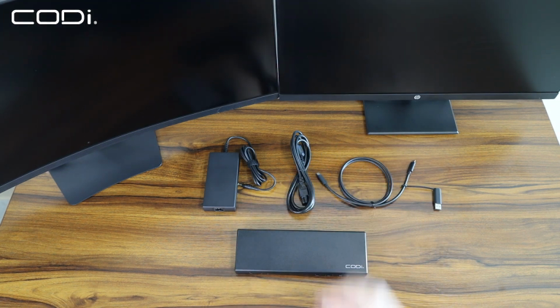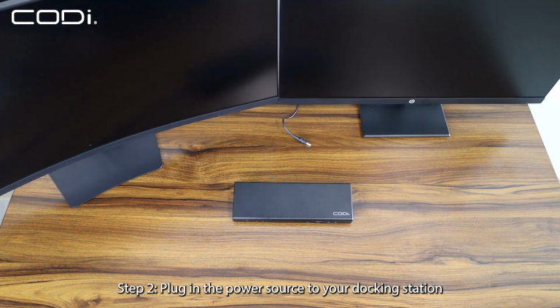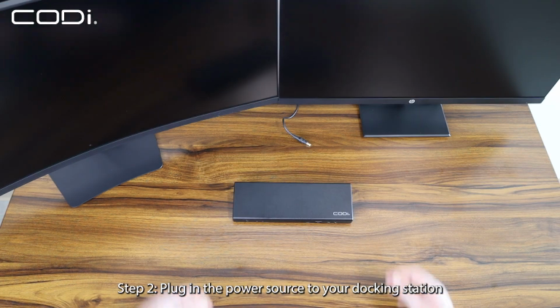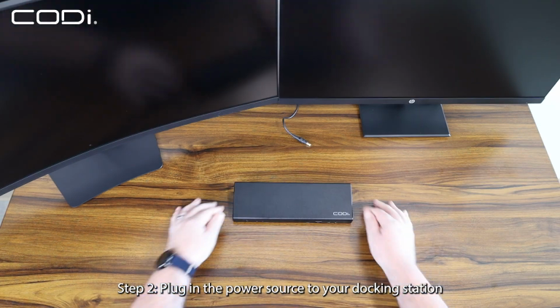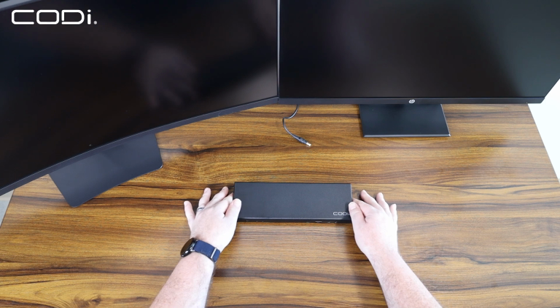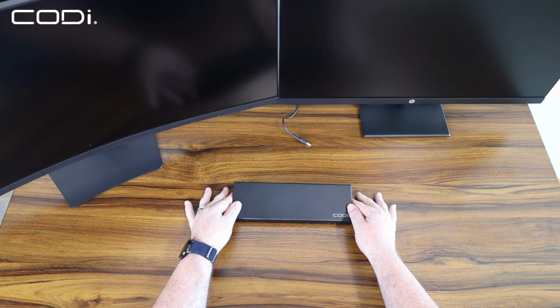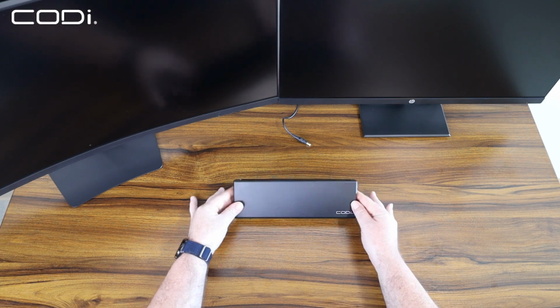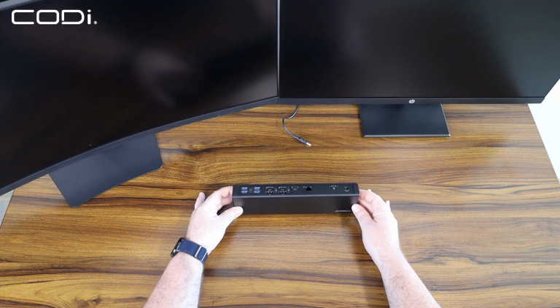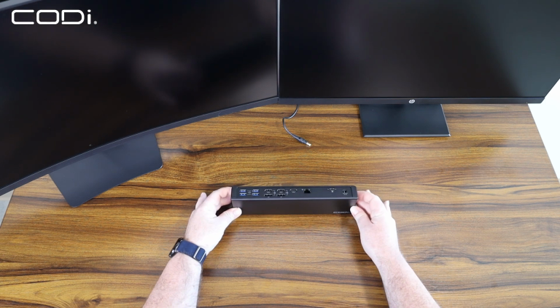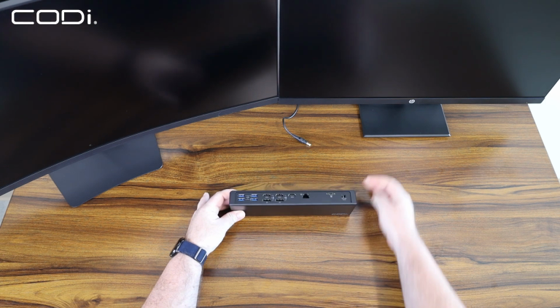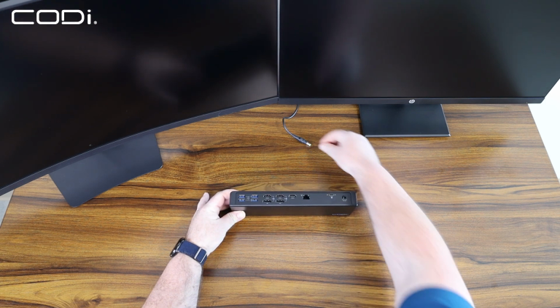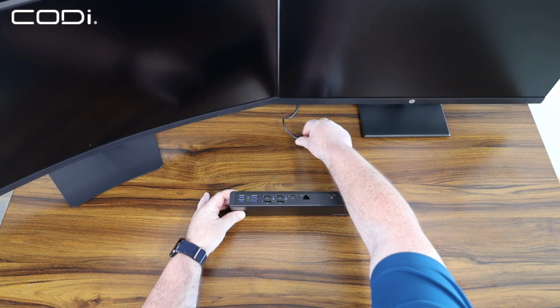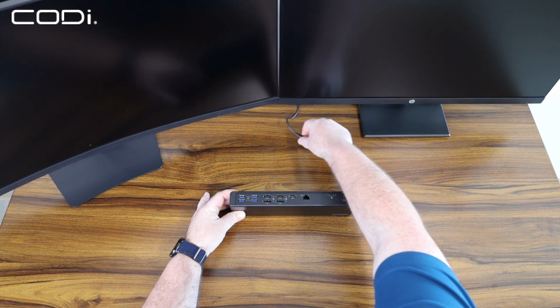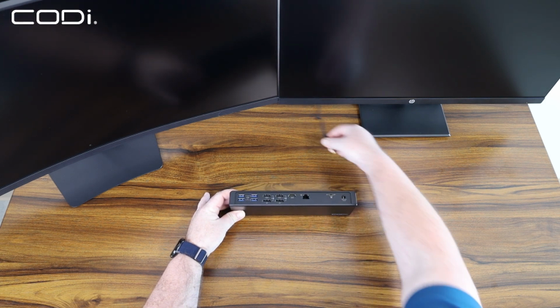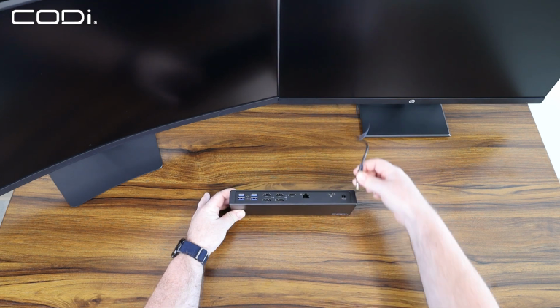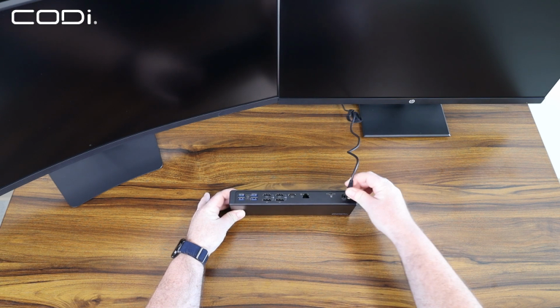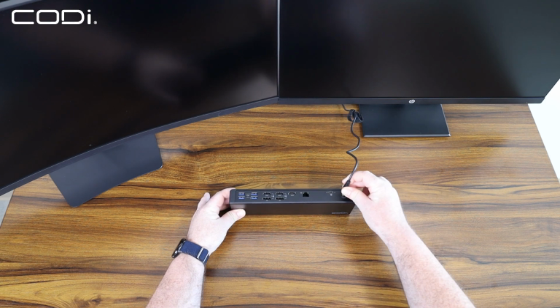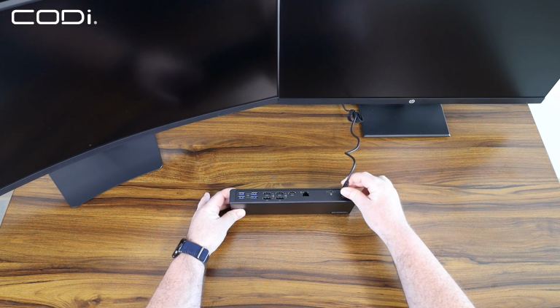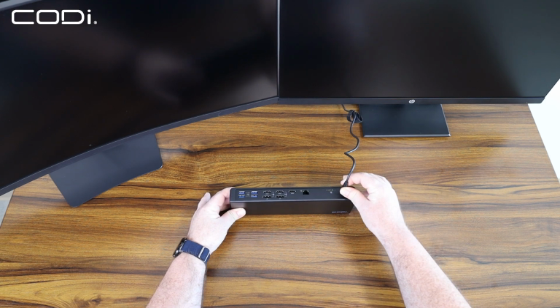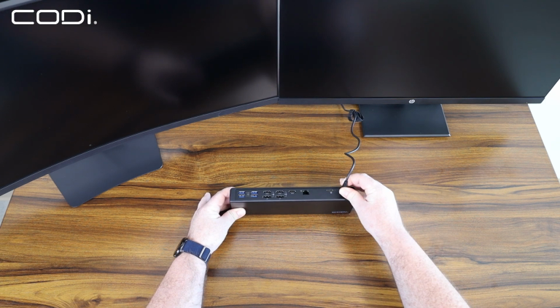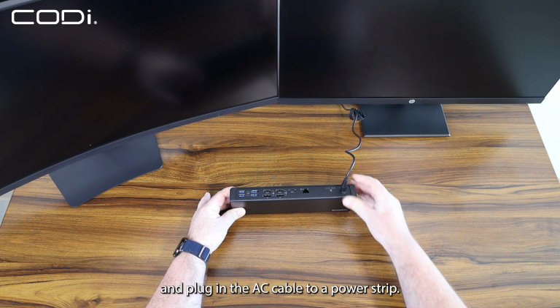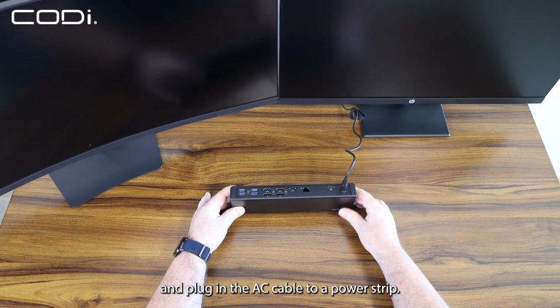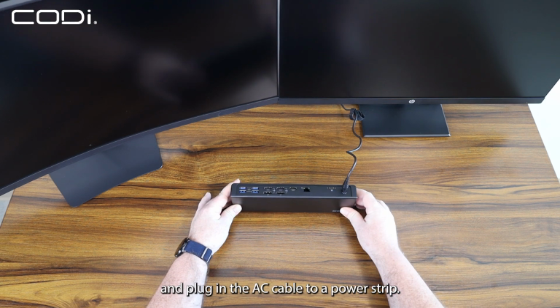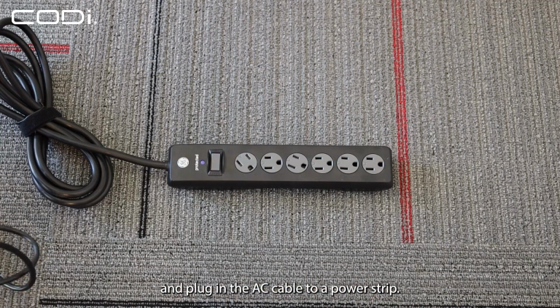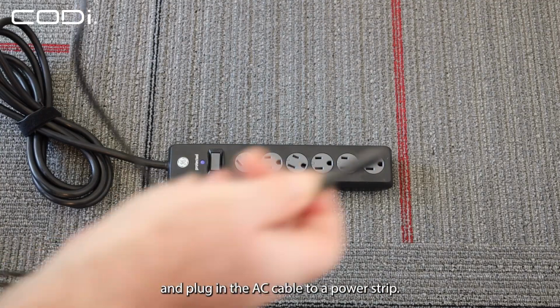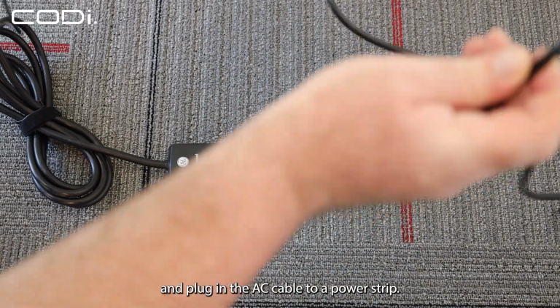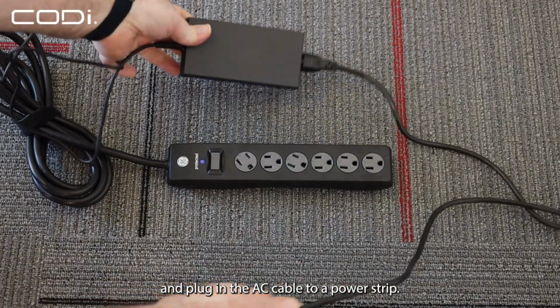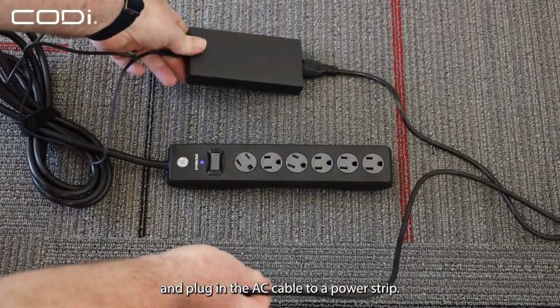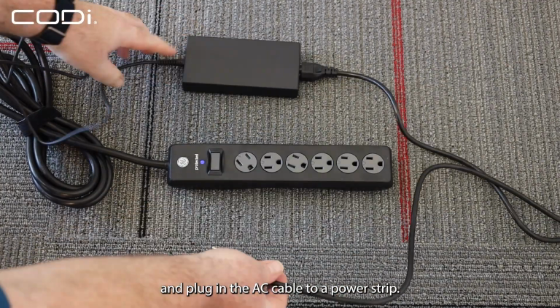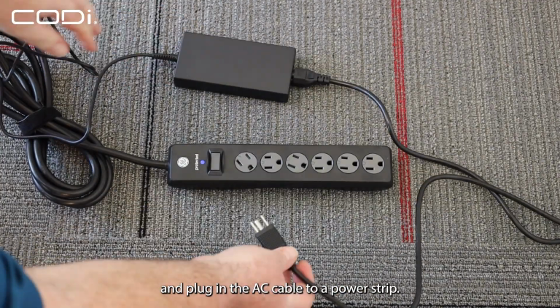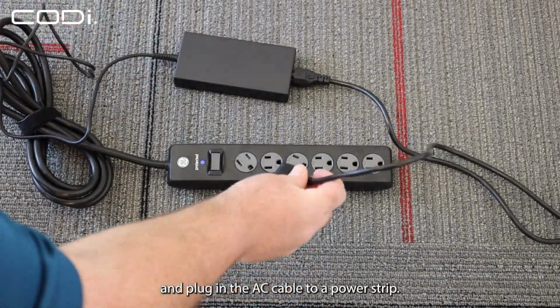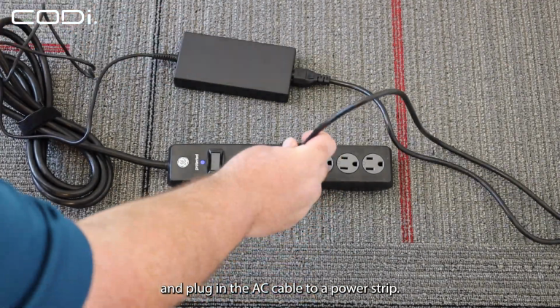Step 2: Plug in the power source to your docking station and plug in the AC cable to a power strip.